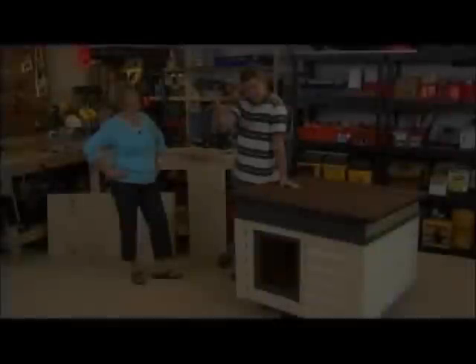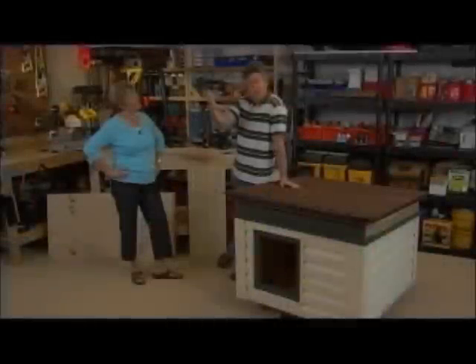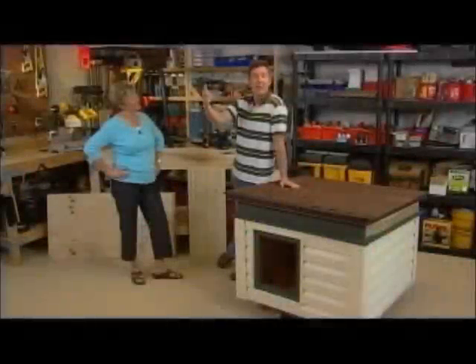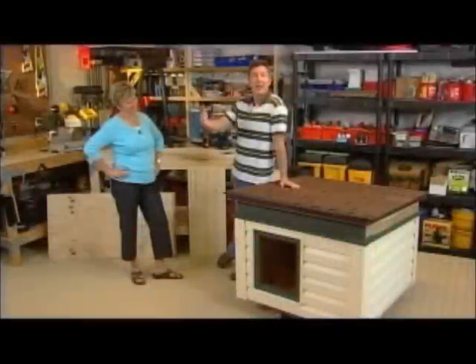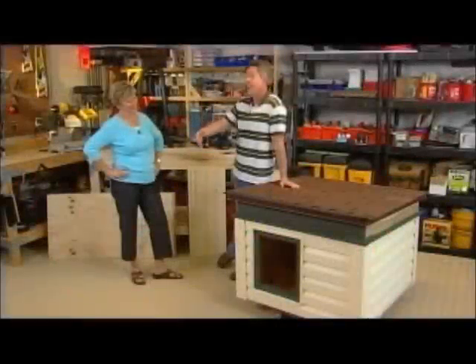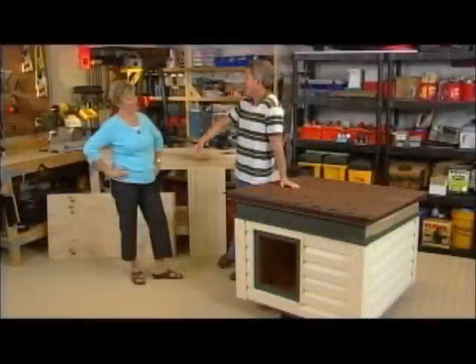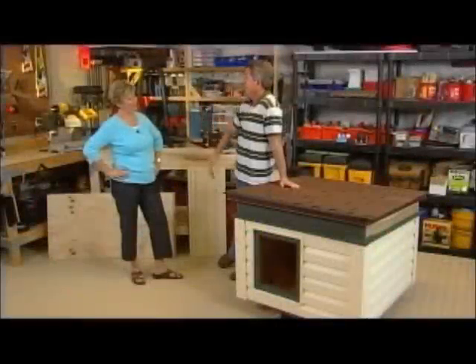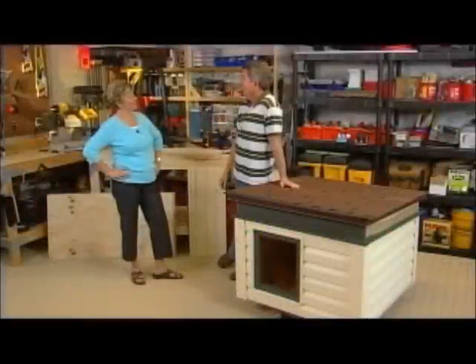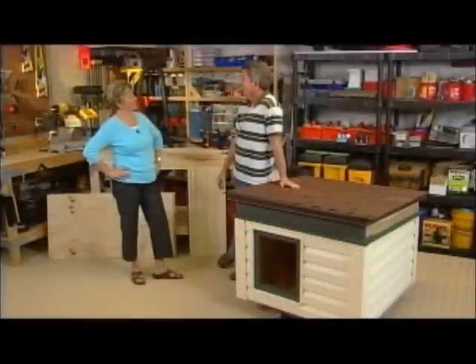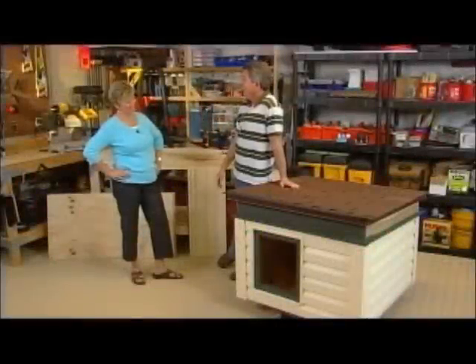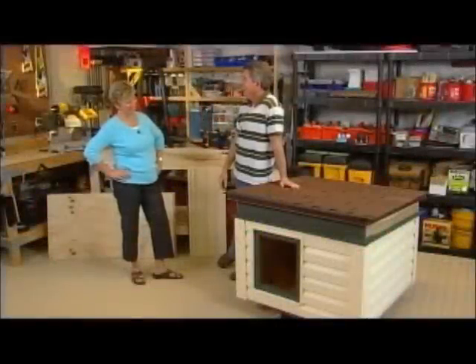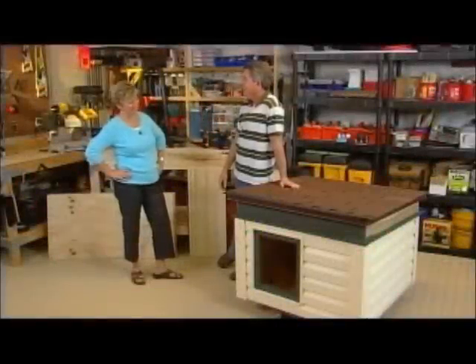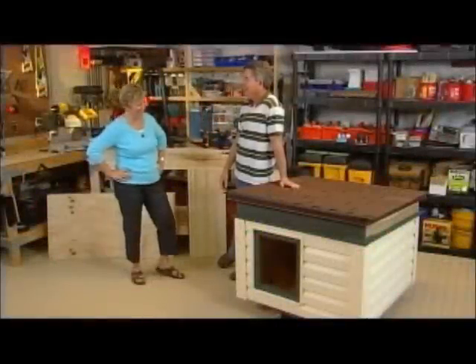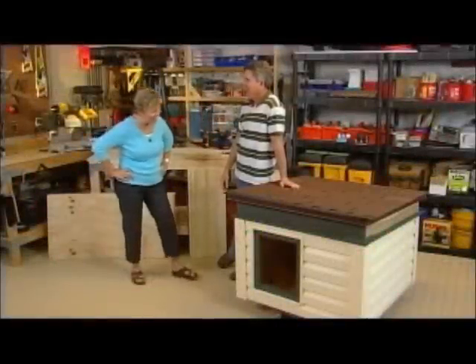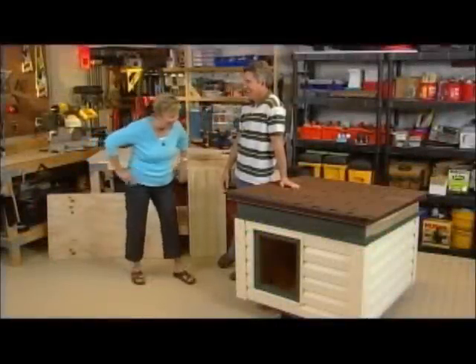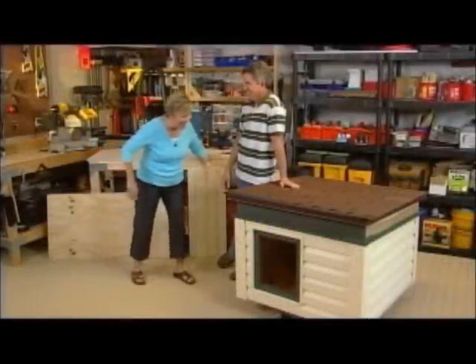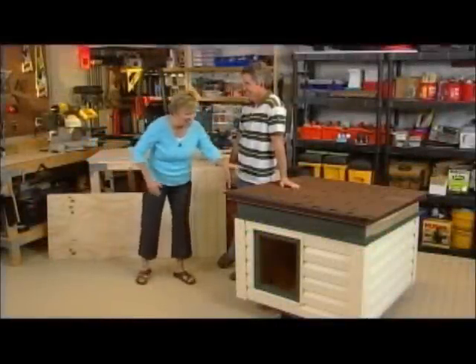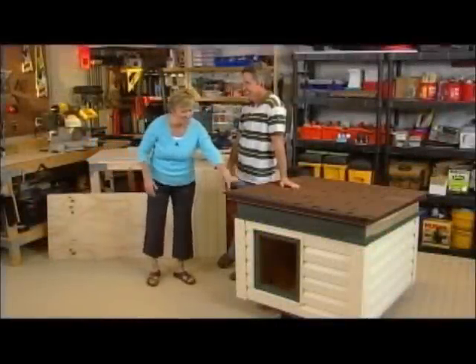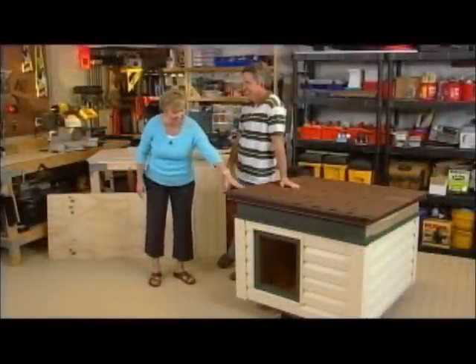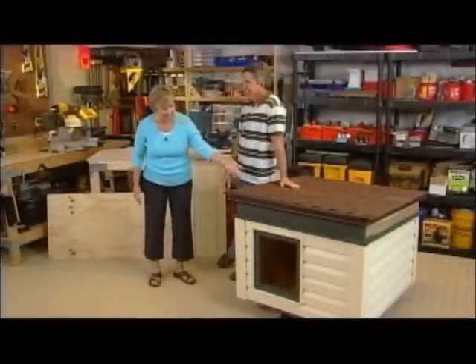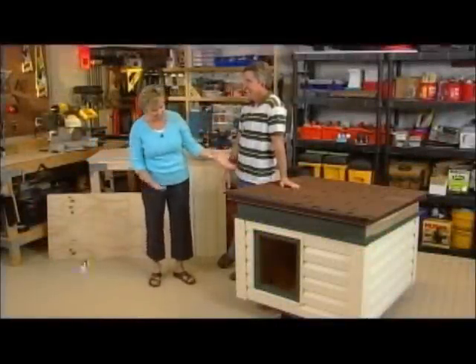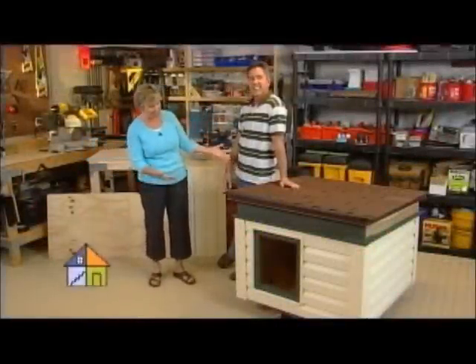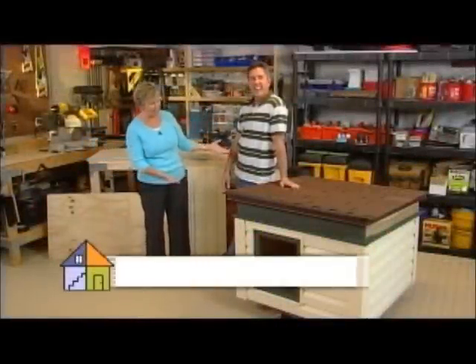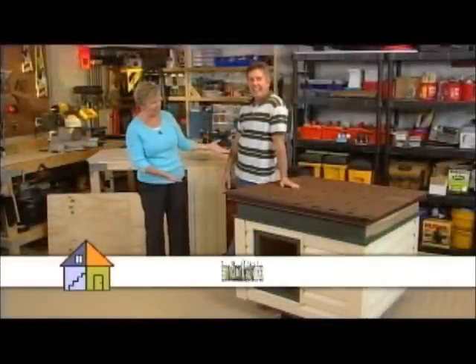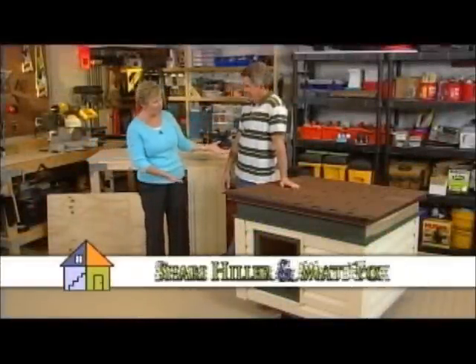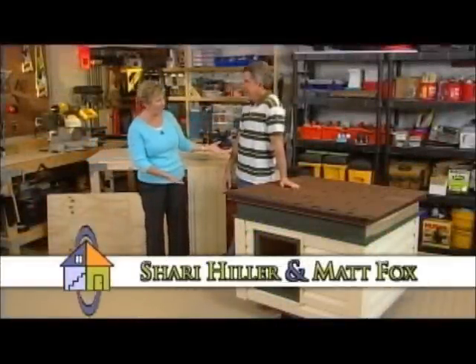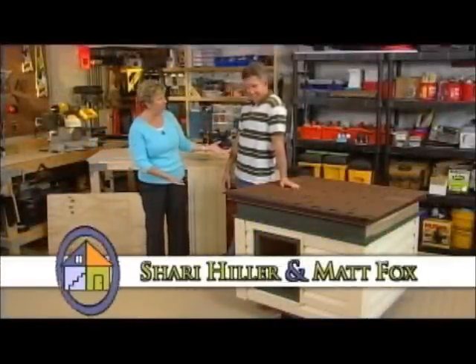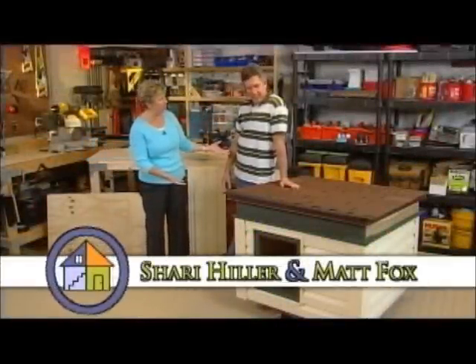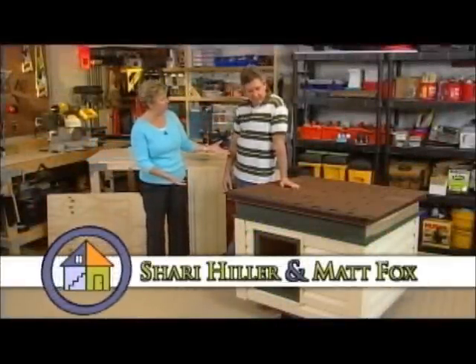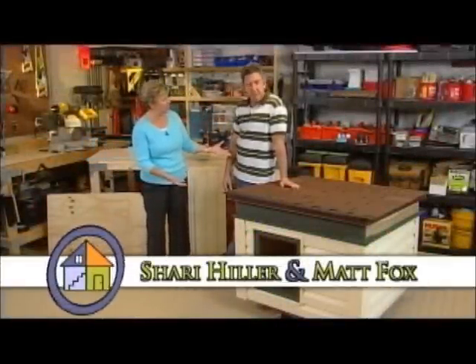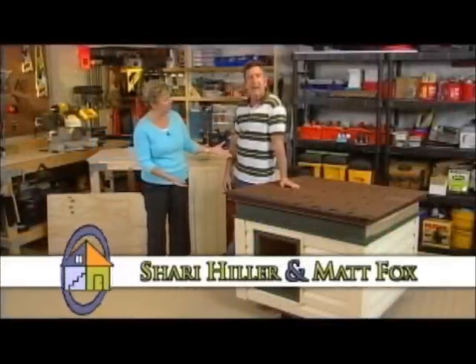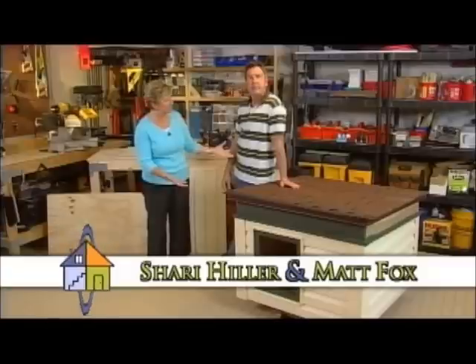What do you think of my dog house? Pretty proud of yourself, aren't you? I am very proud. How long did it take you to build this? Half my life.